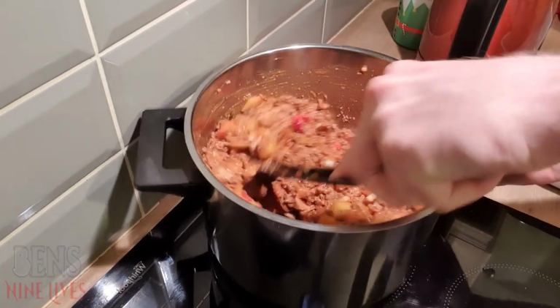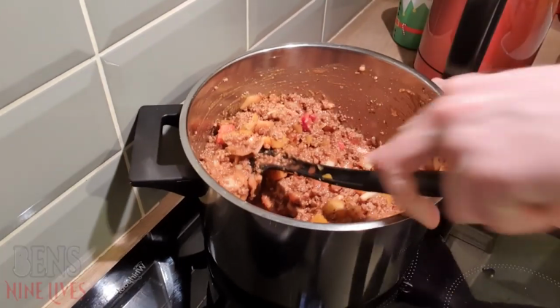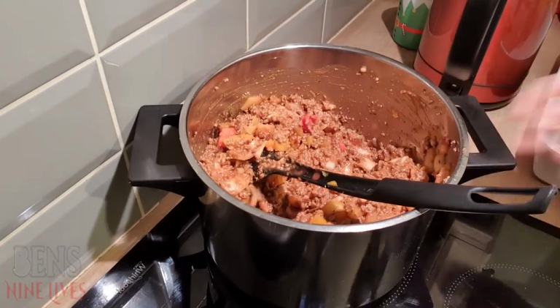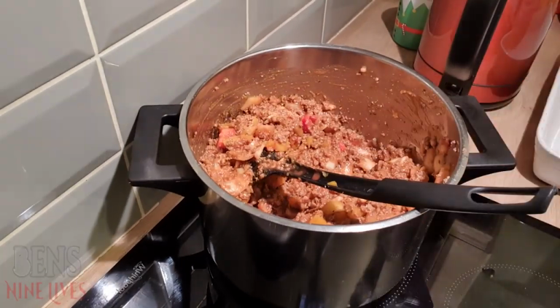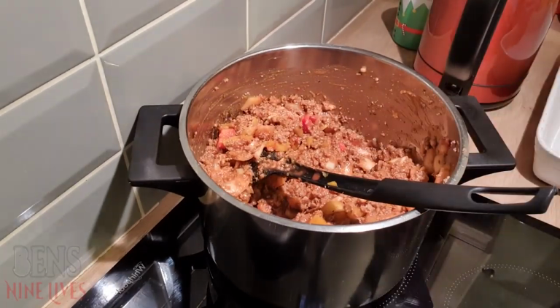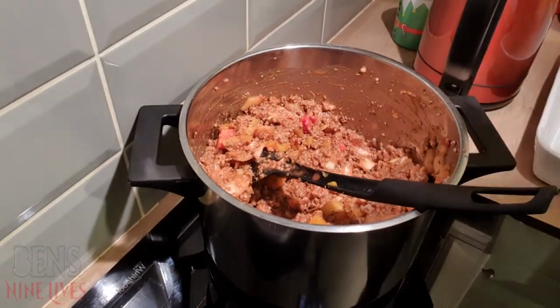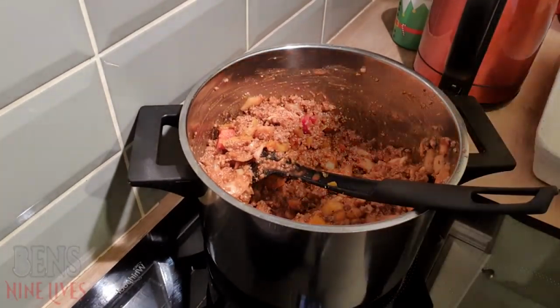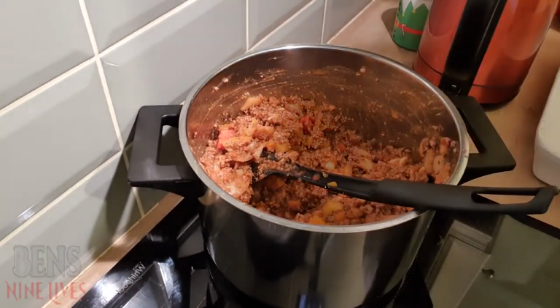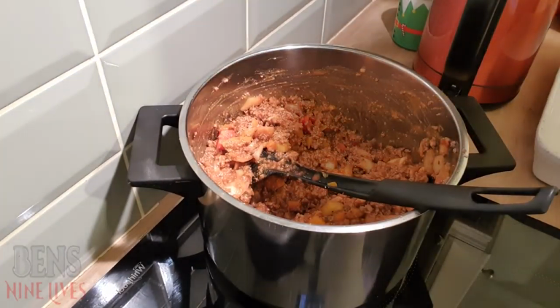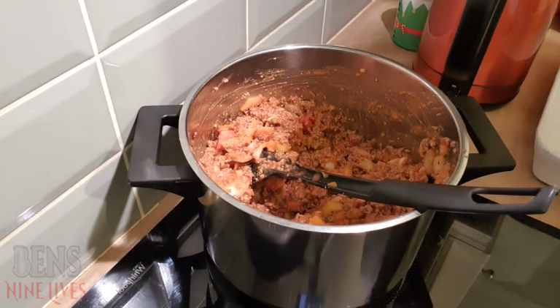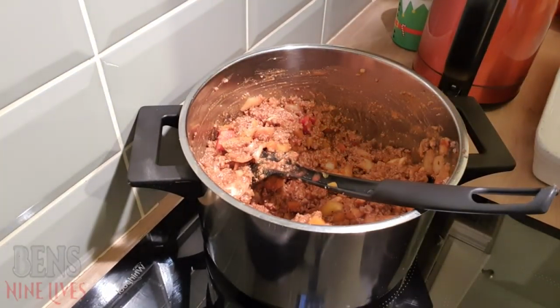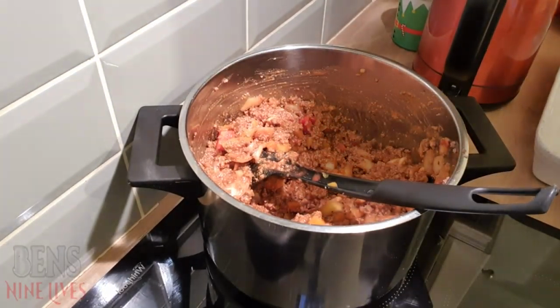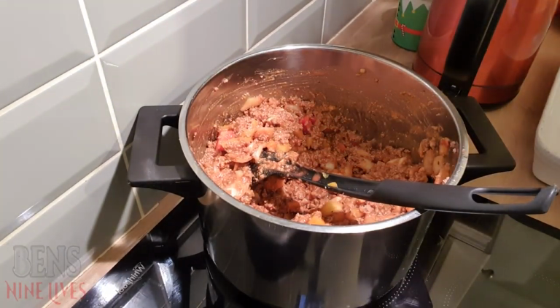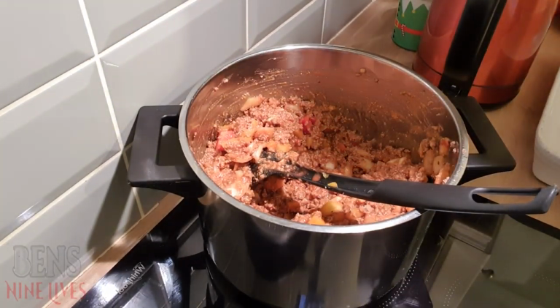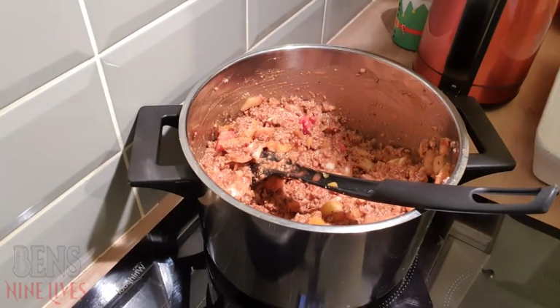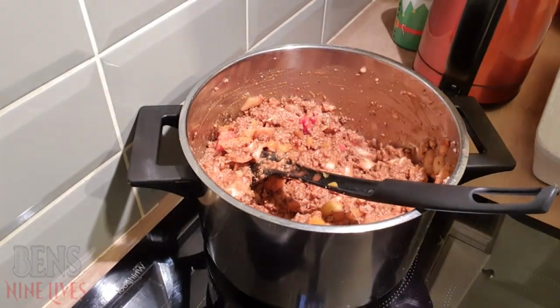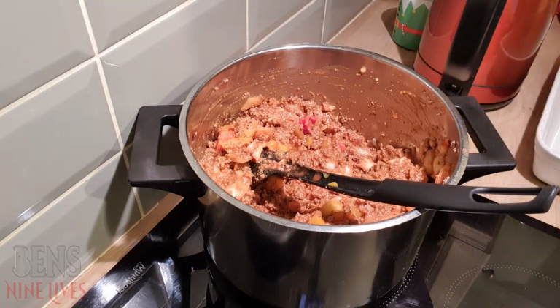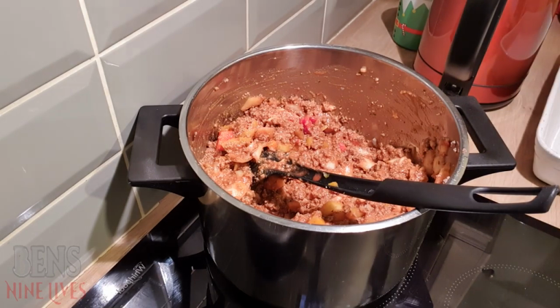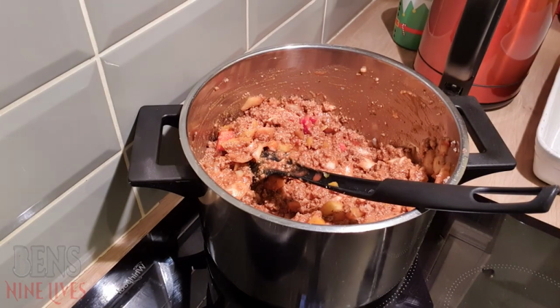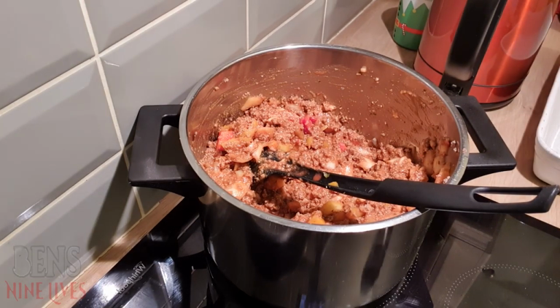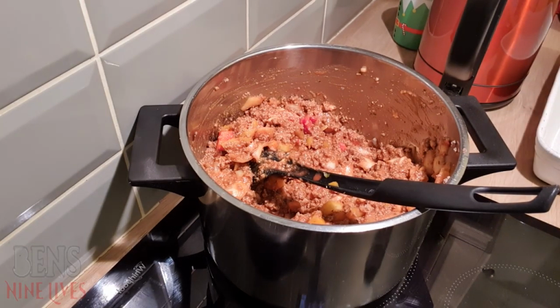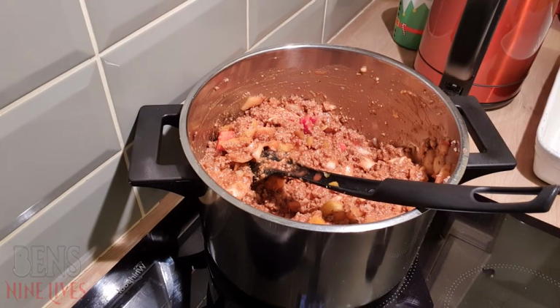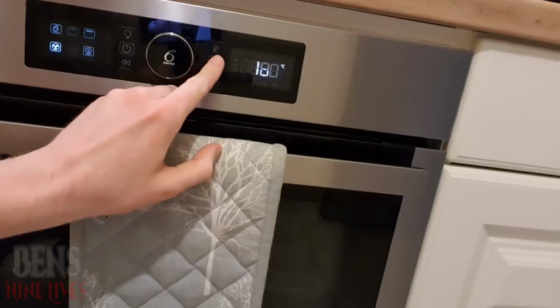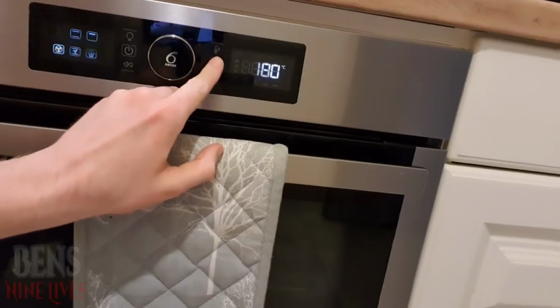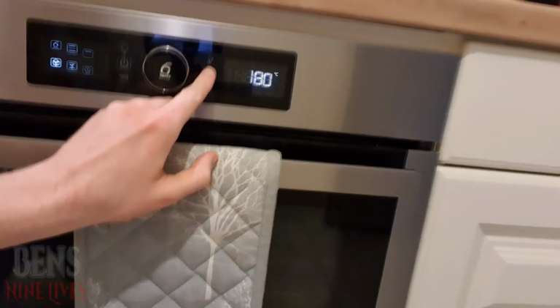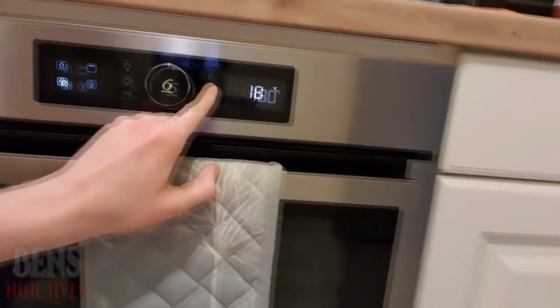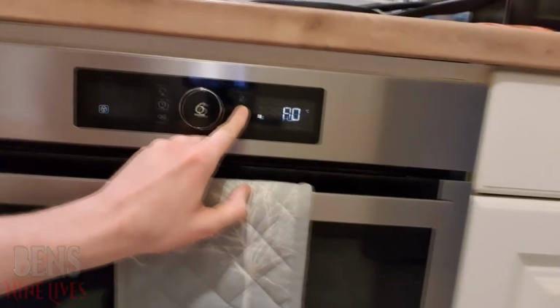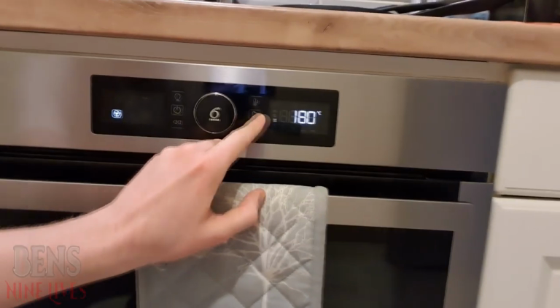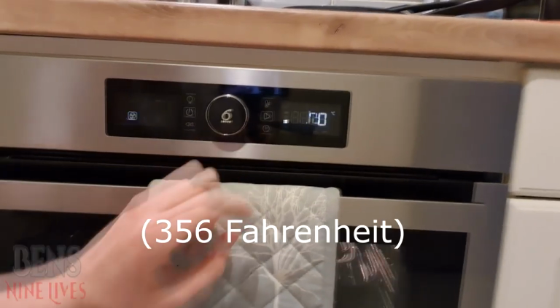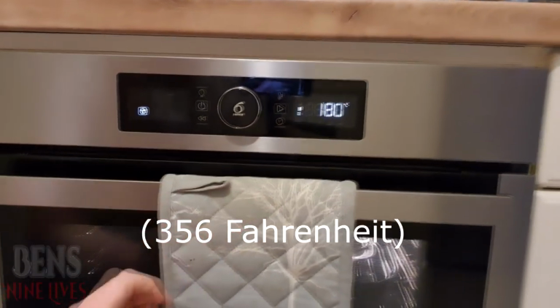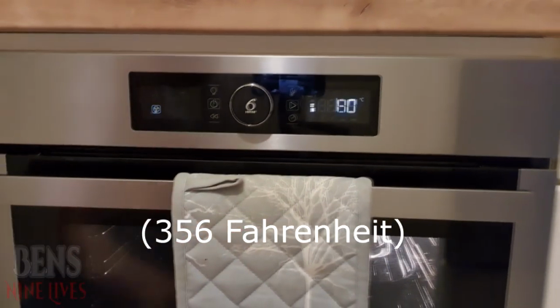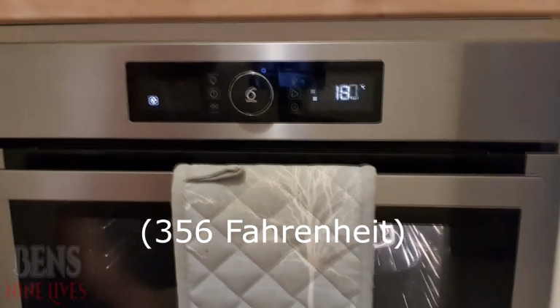Next thing you want to do is build your lasagna with the pasta sheets. And while you're doing that, preheat your oven to 180 degrees.